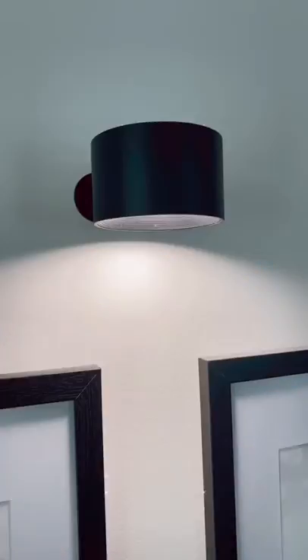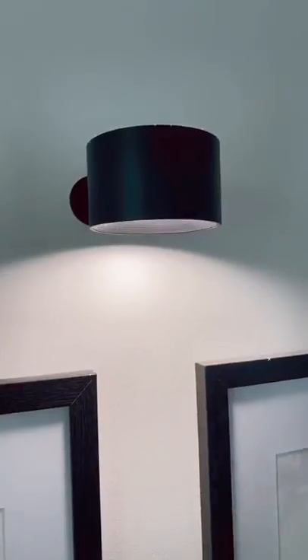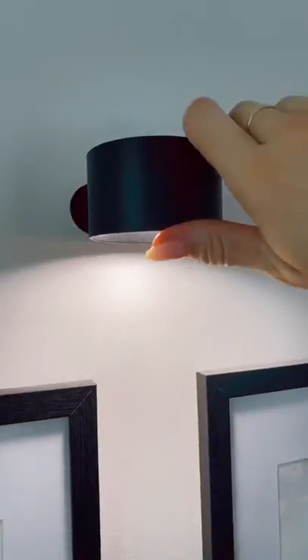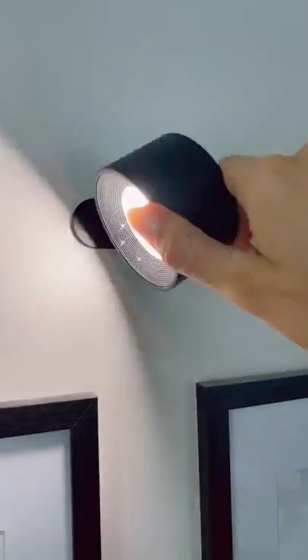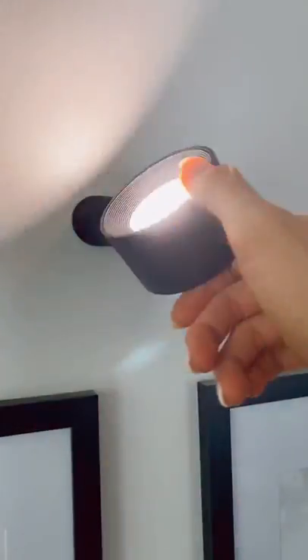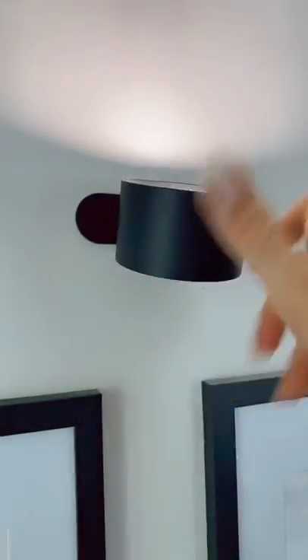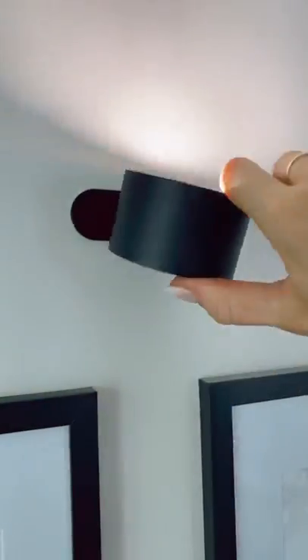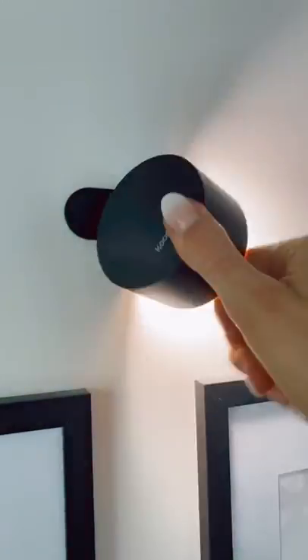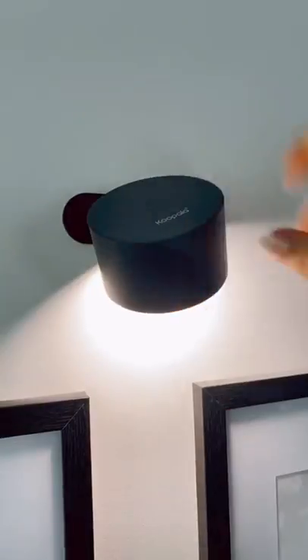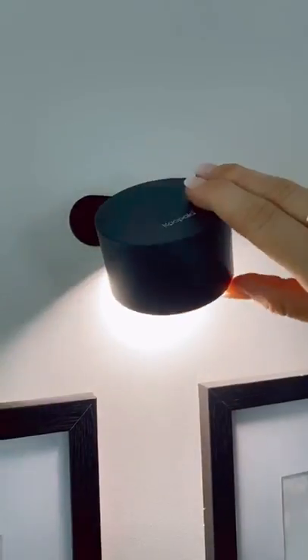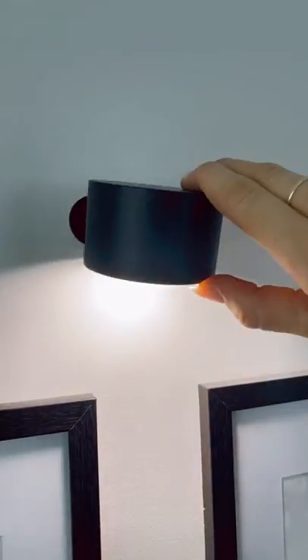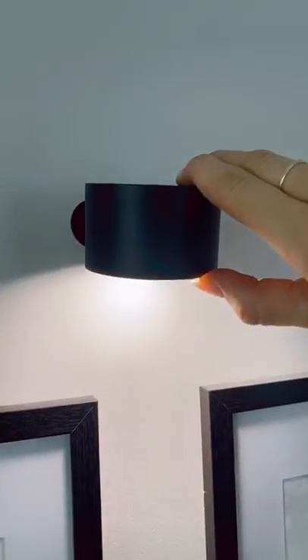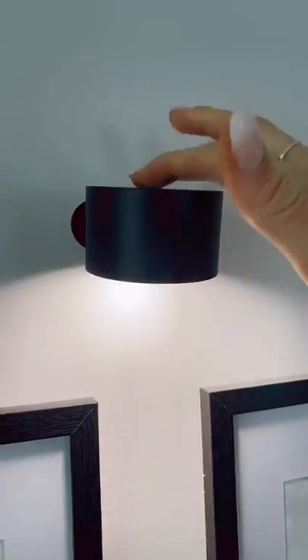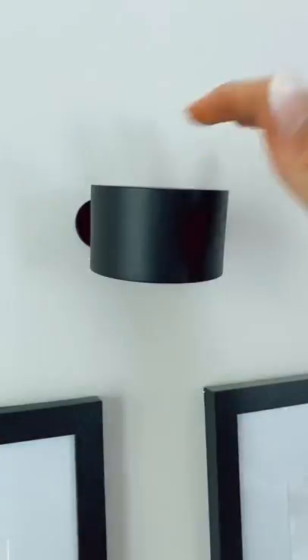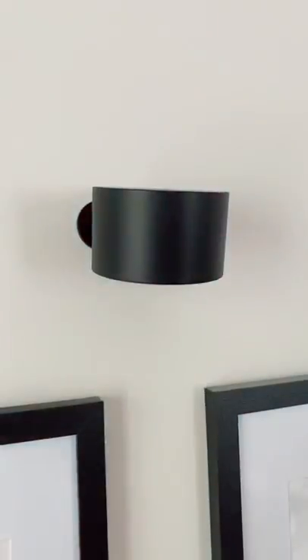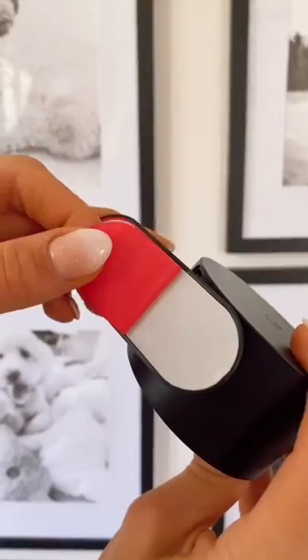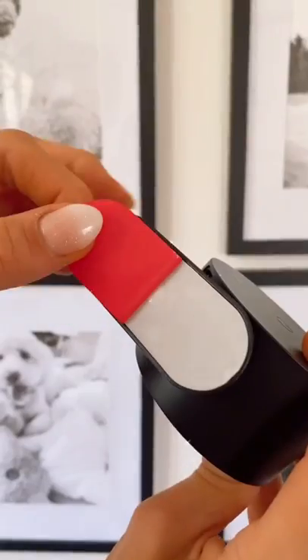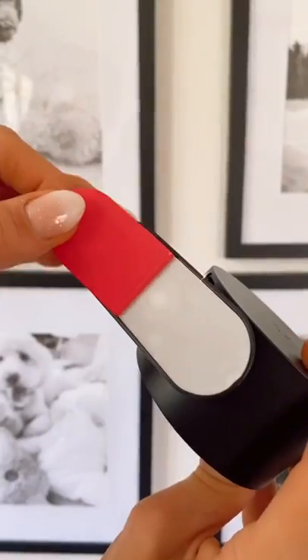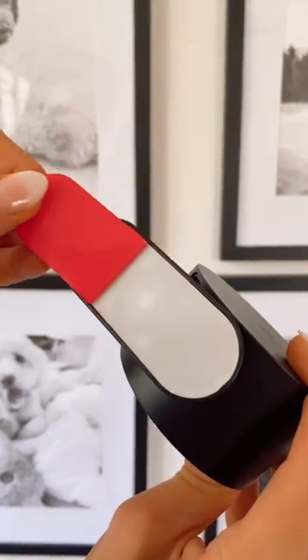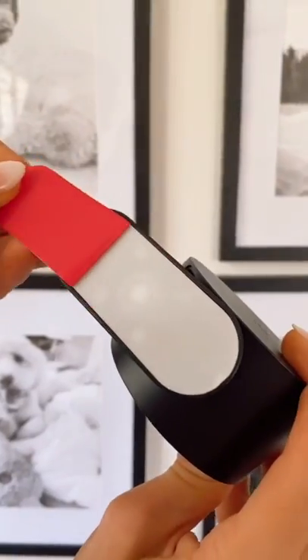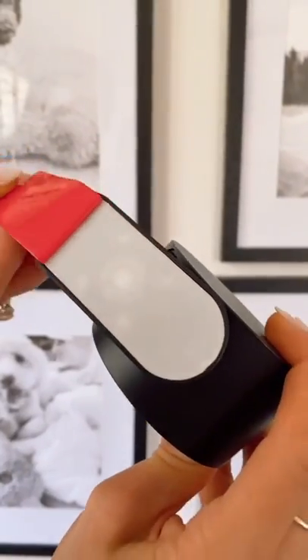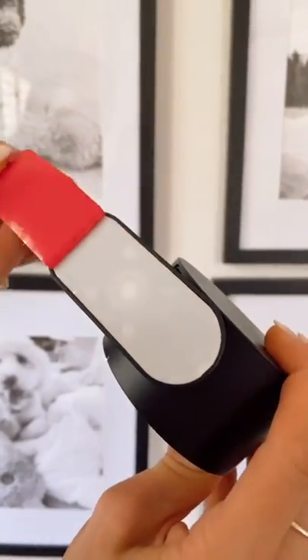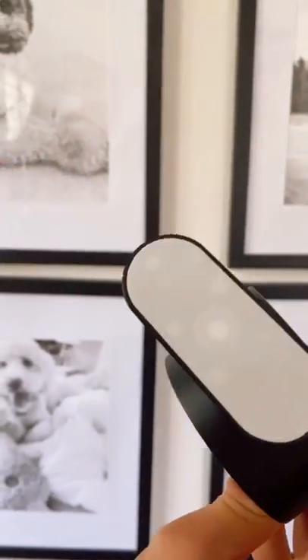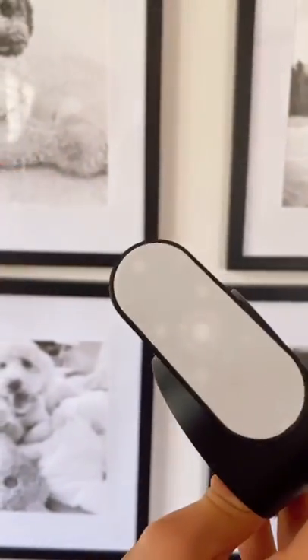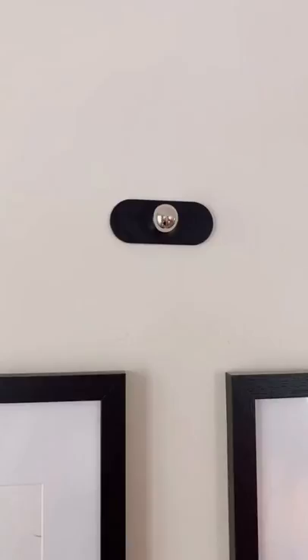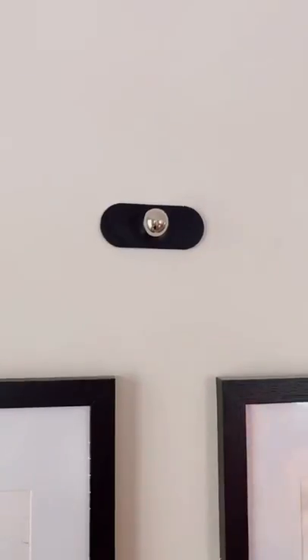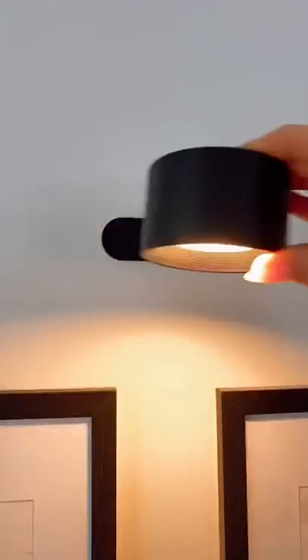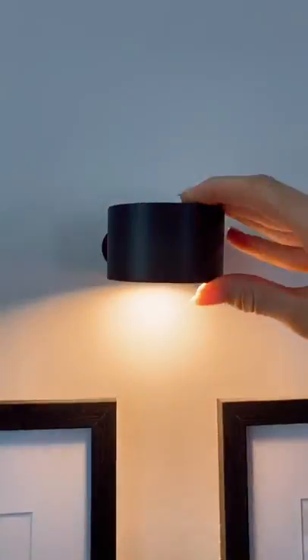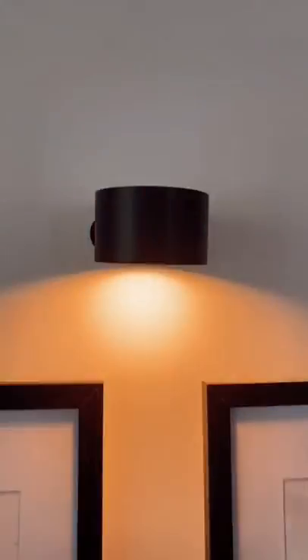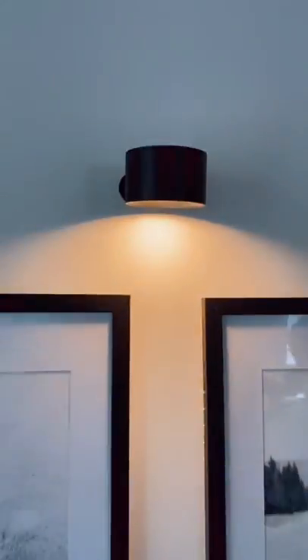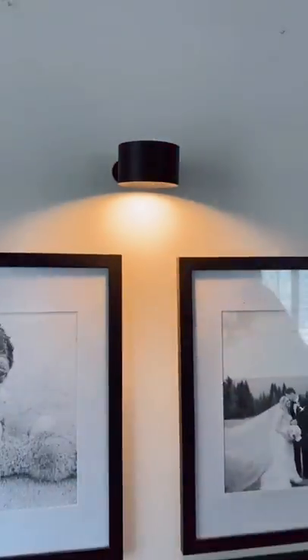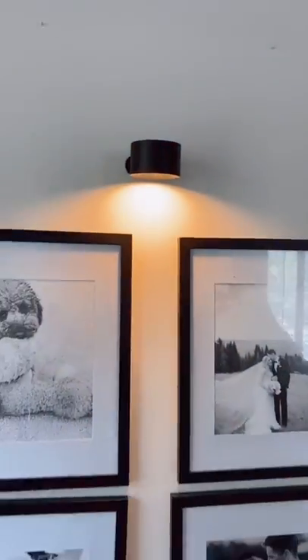This sconce rotates 360 degrees, is rental friendly, requires no wiring, and magnetically attaches to the base.